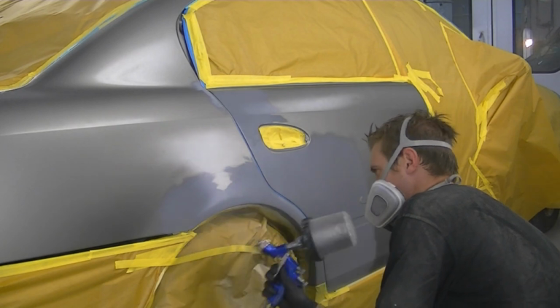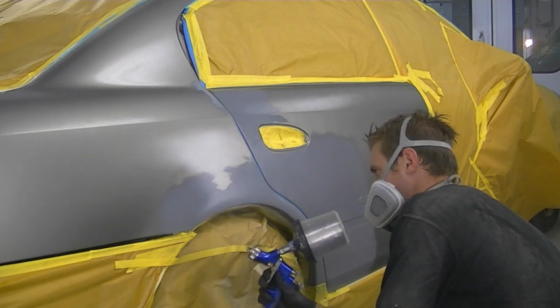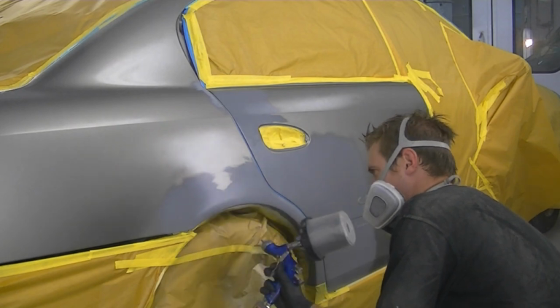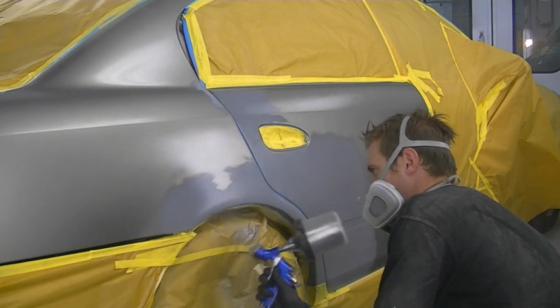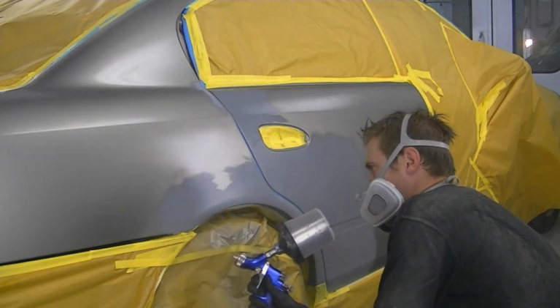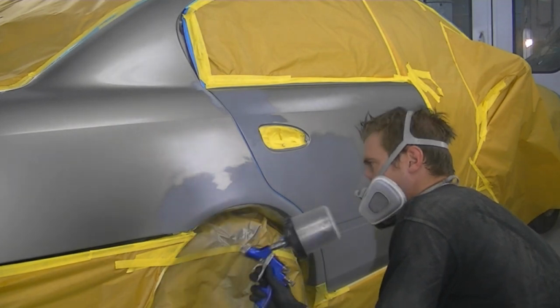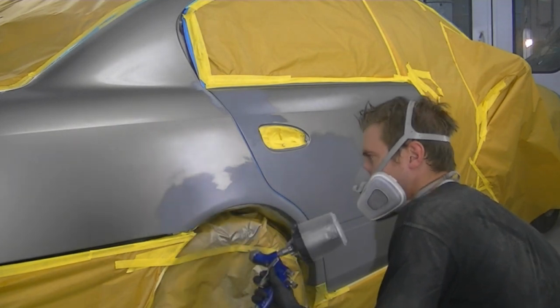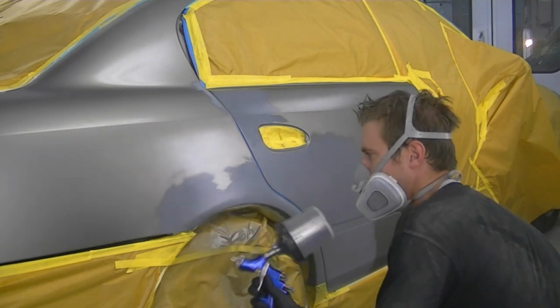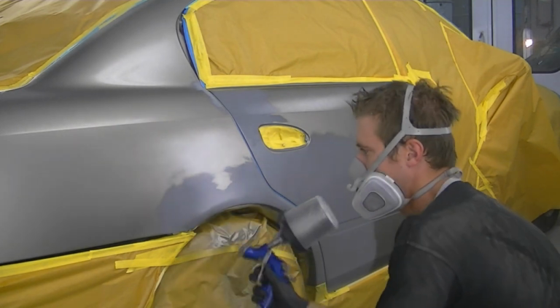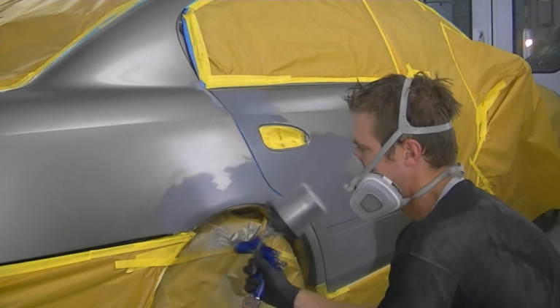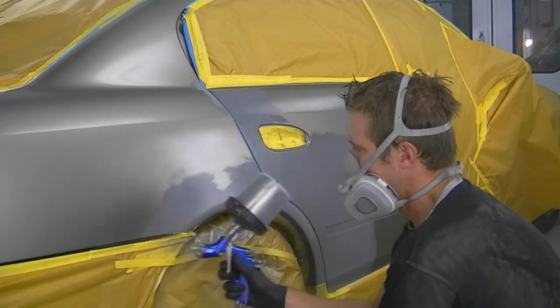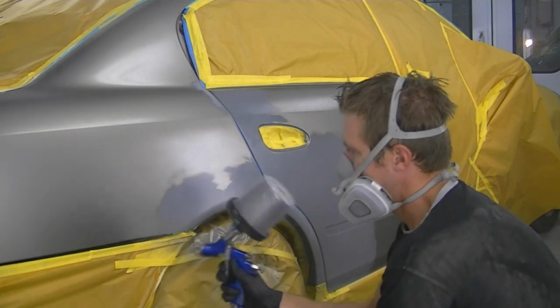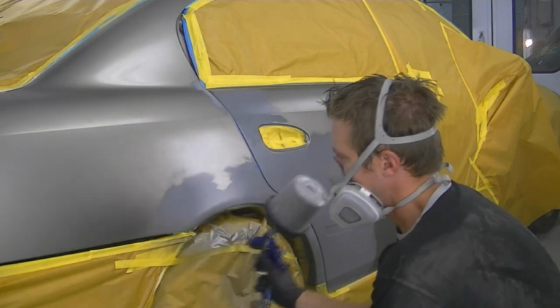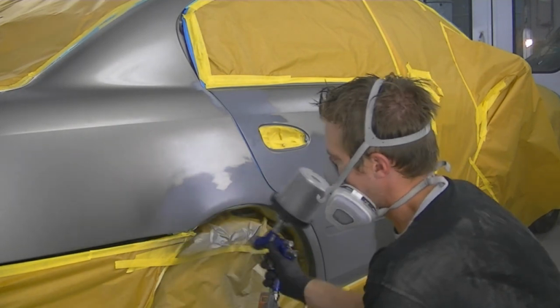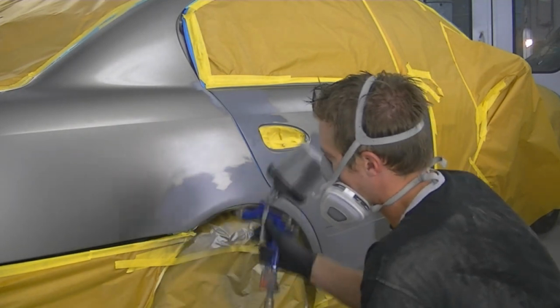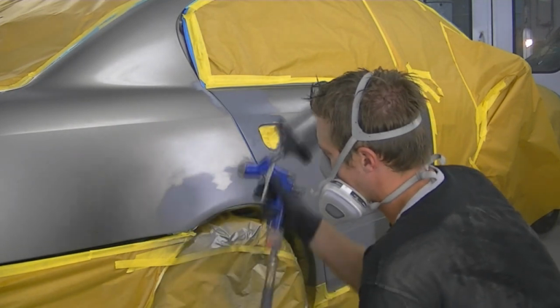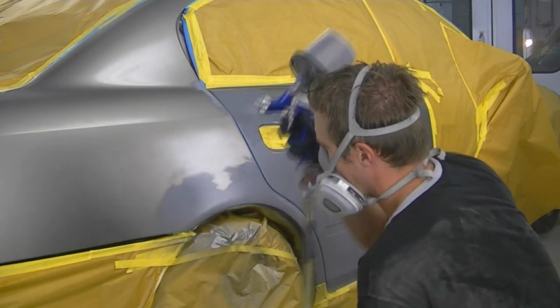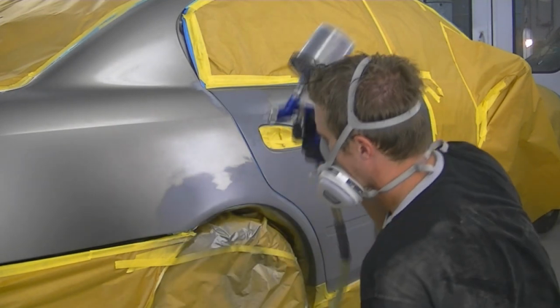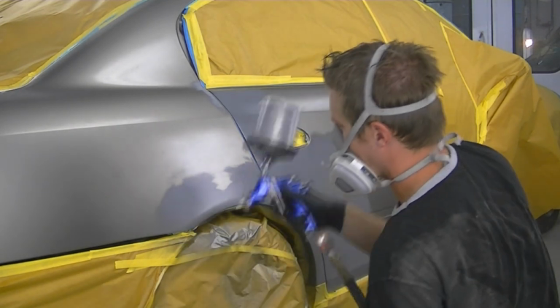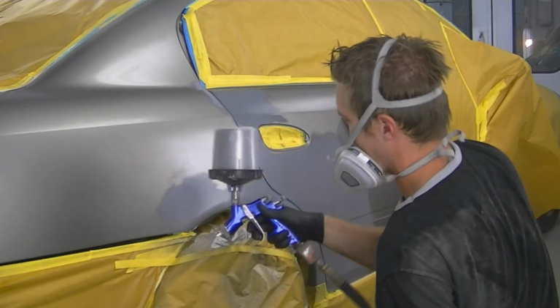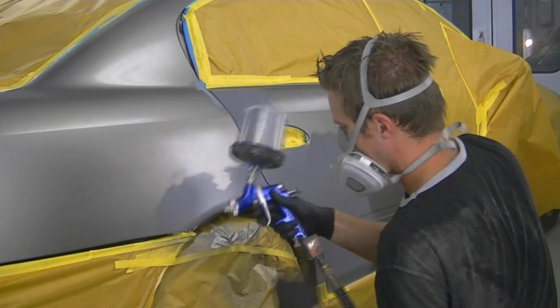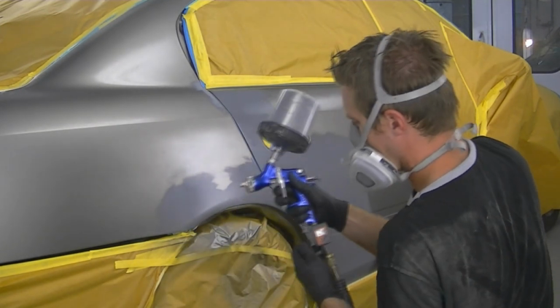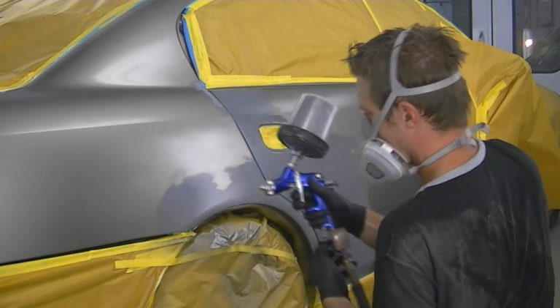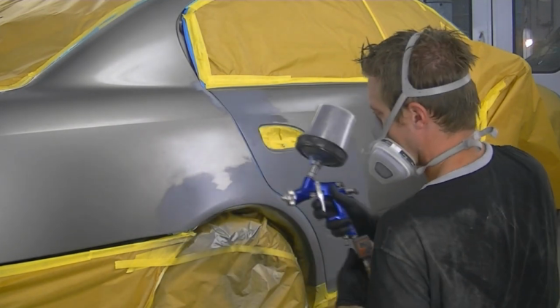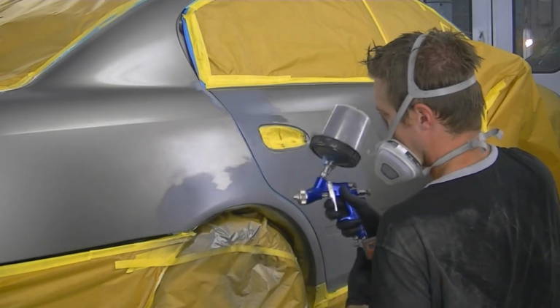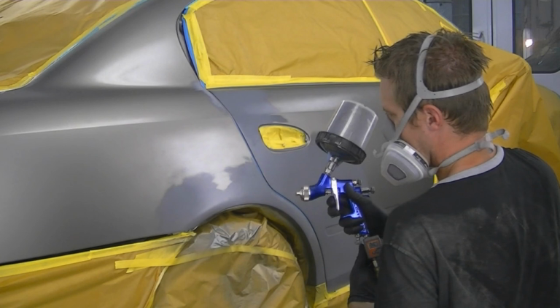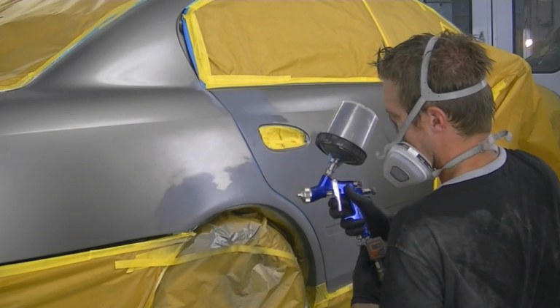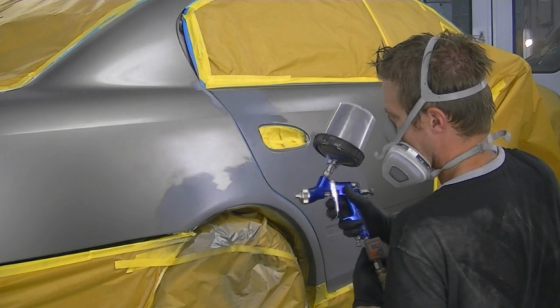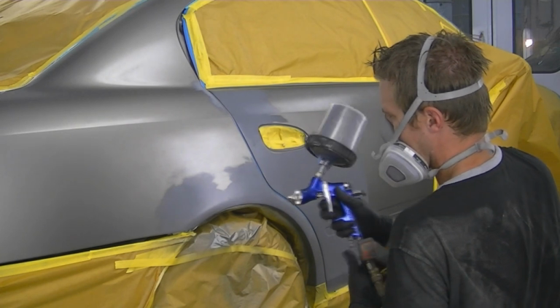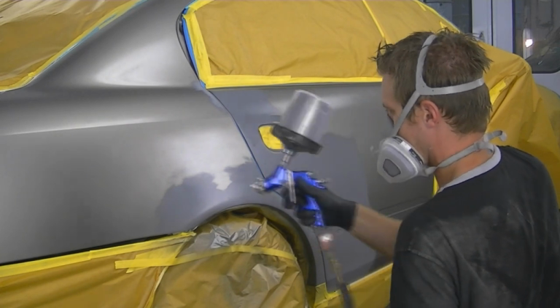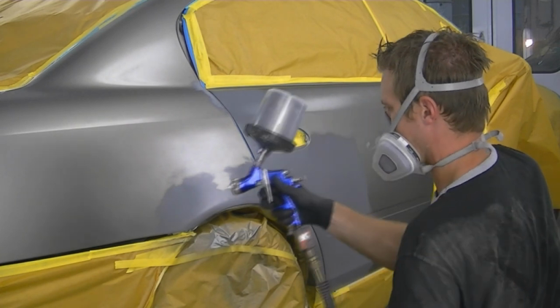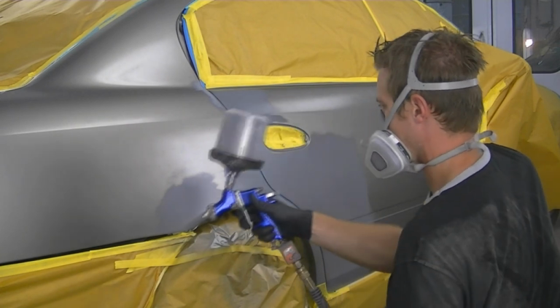My color going on here is just going to cover the primer and I'm going to try and taper it off a little bit as I go.